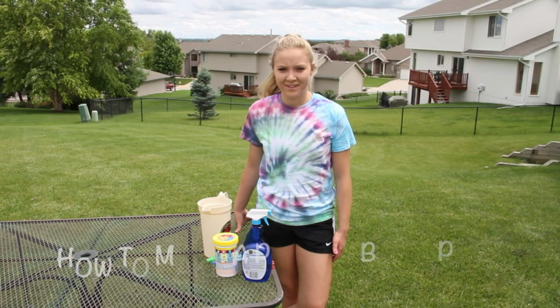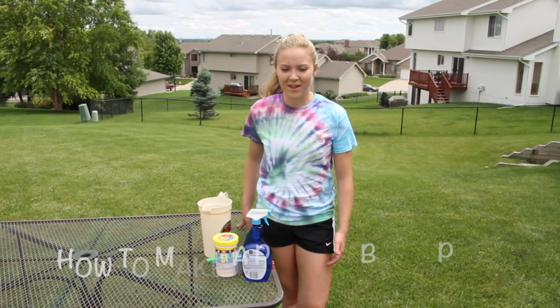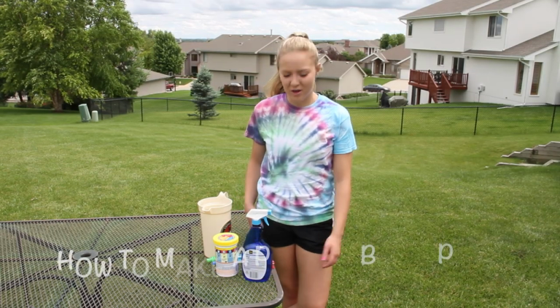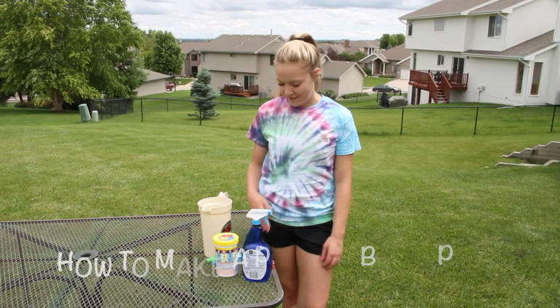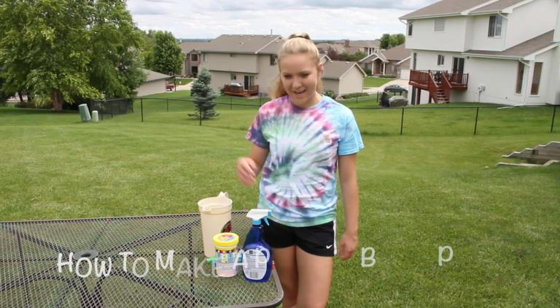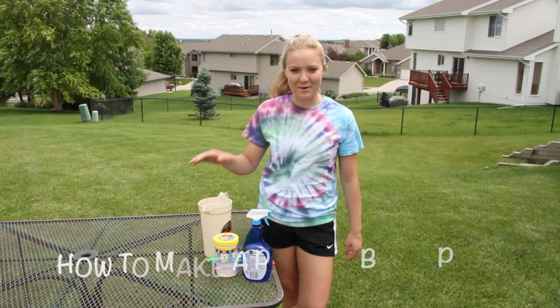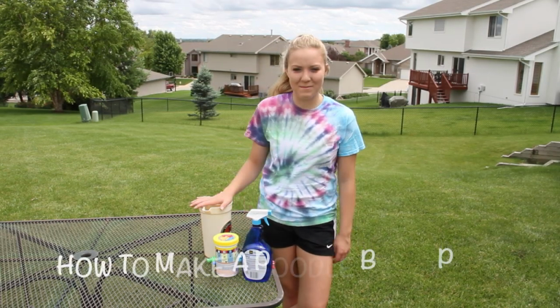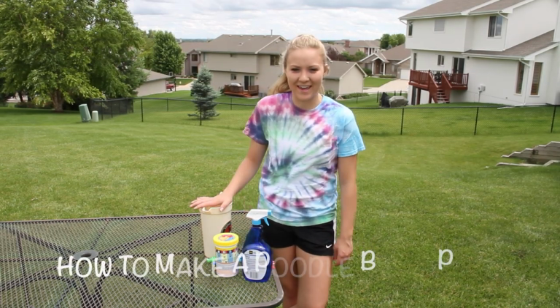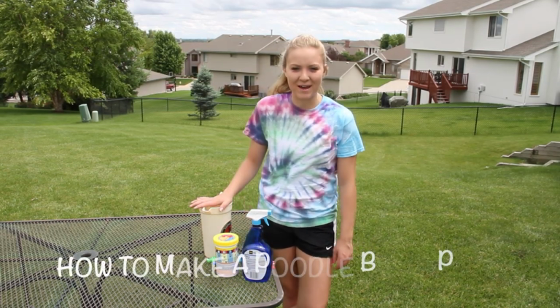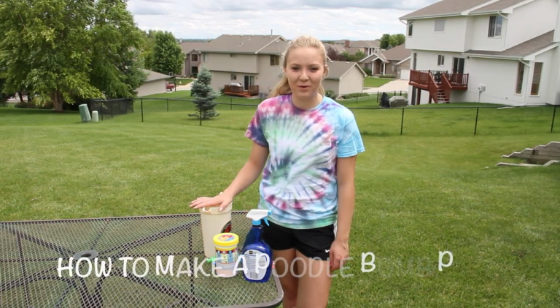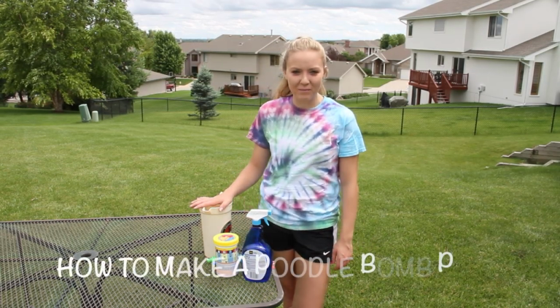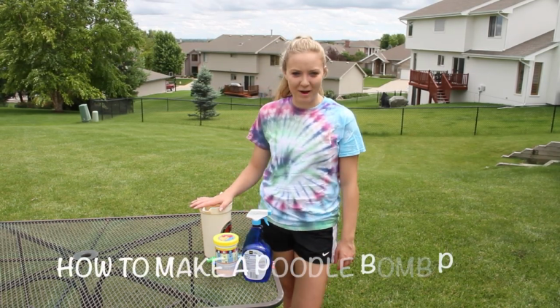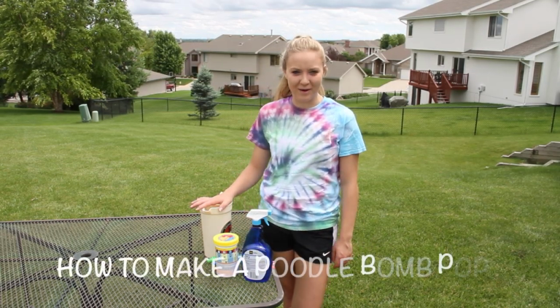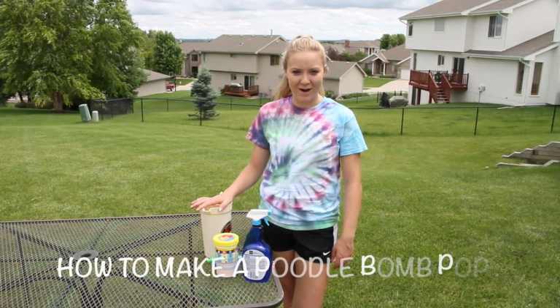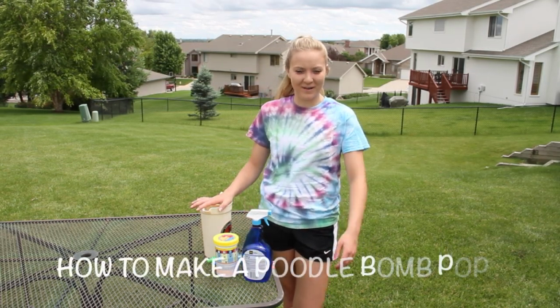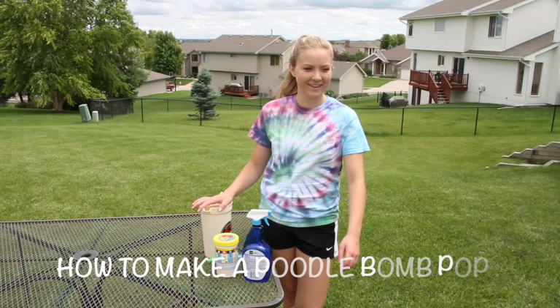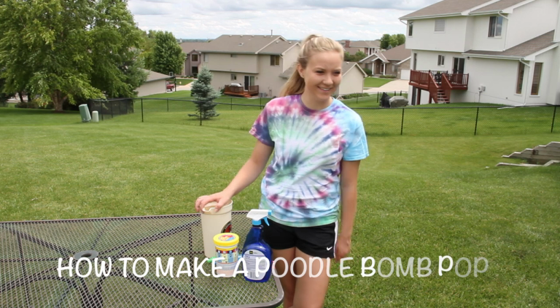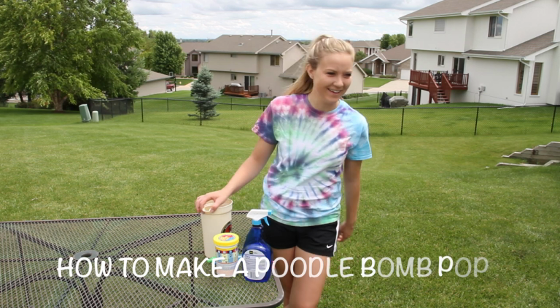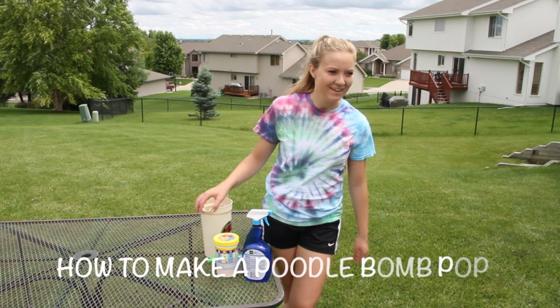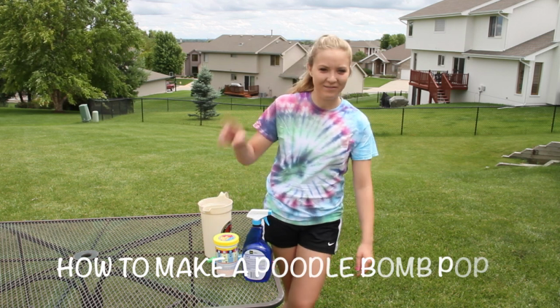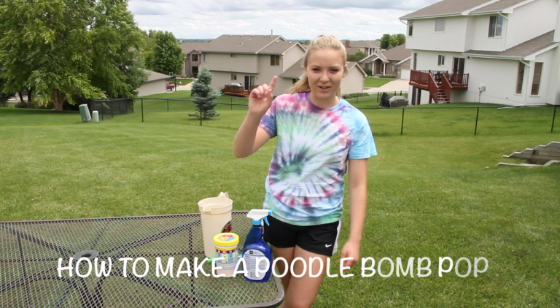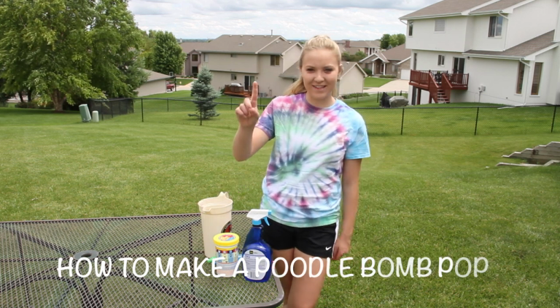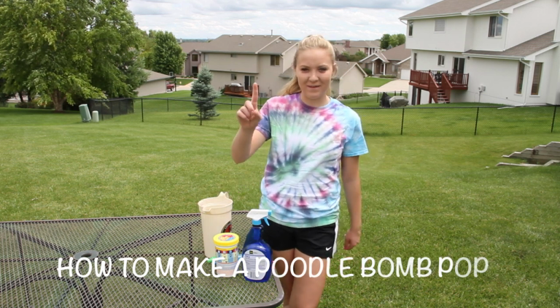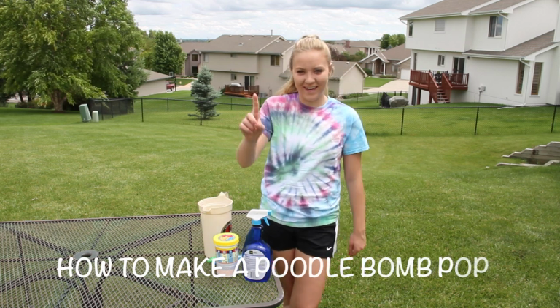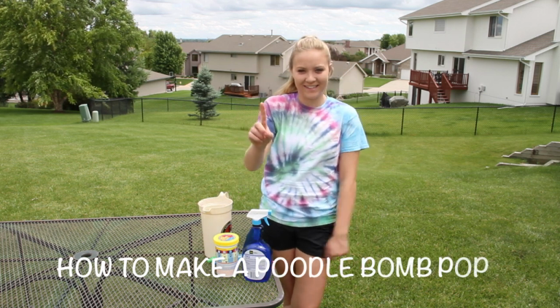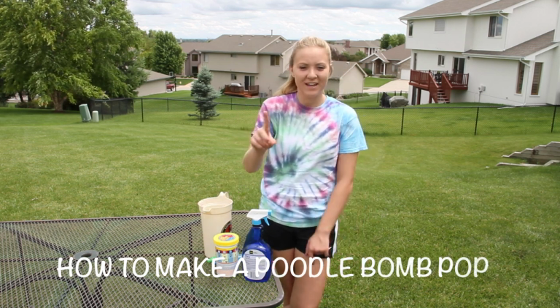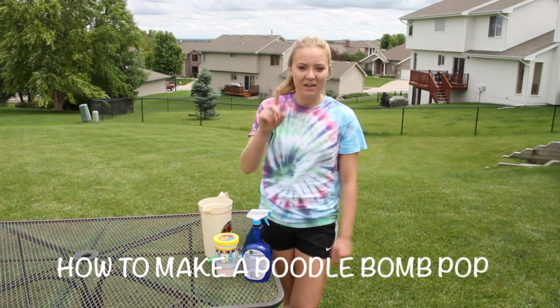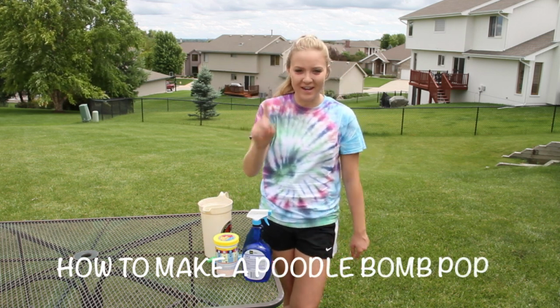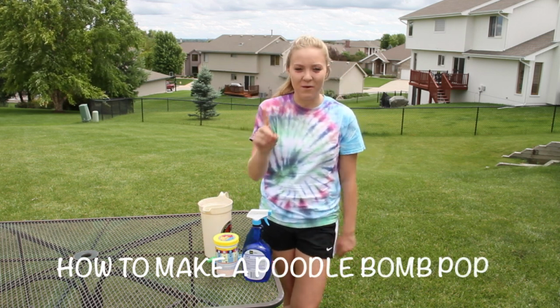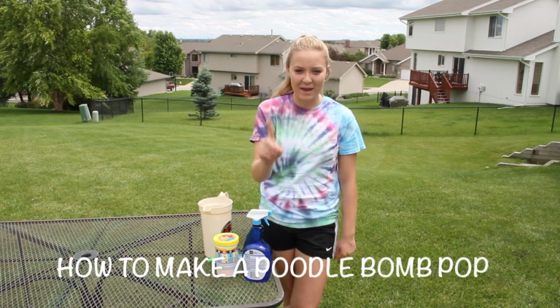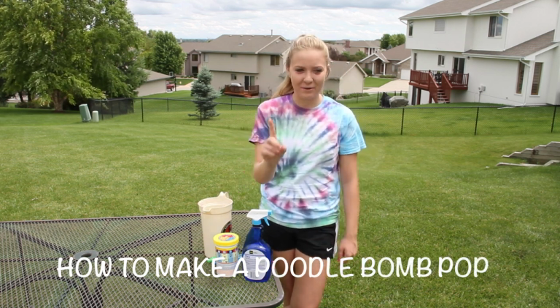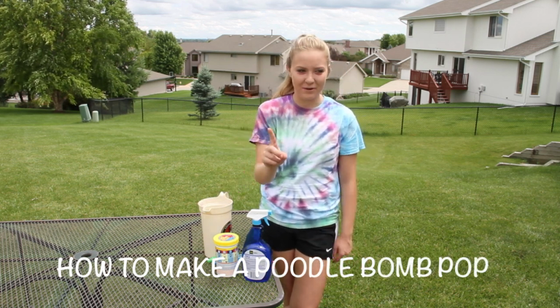Hello, today we are making a poodle bomb pop. The first step is you need a white poodle.